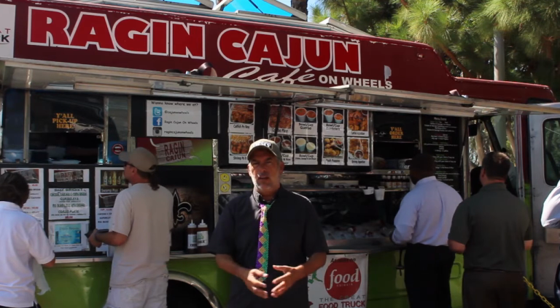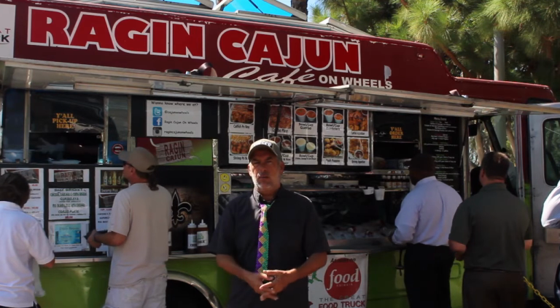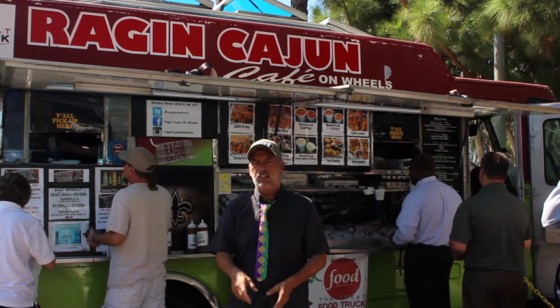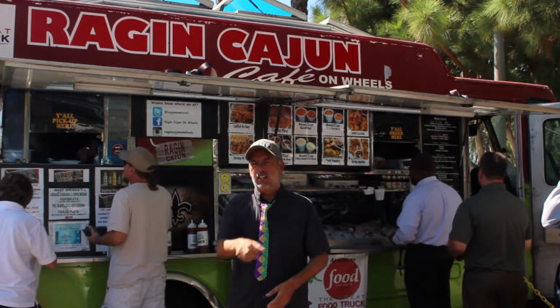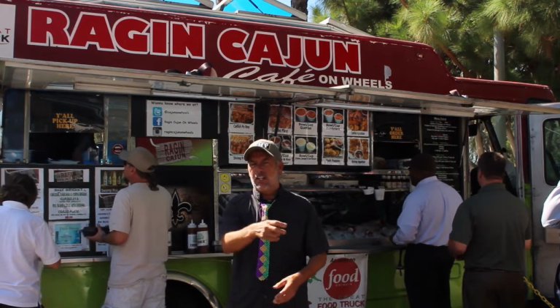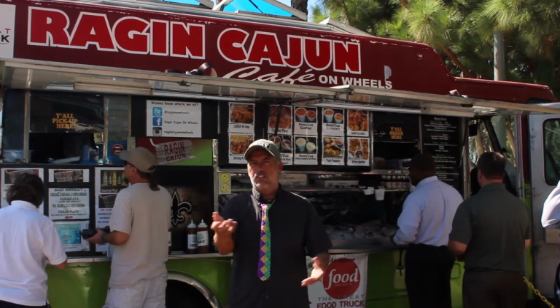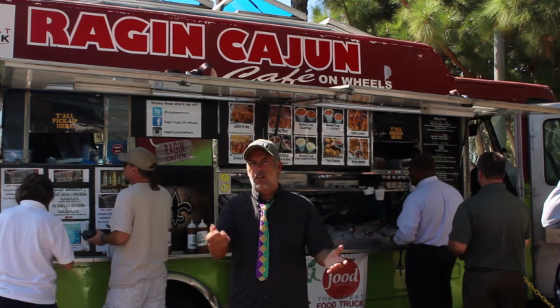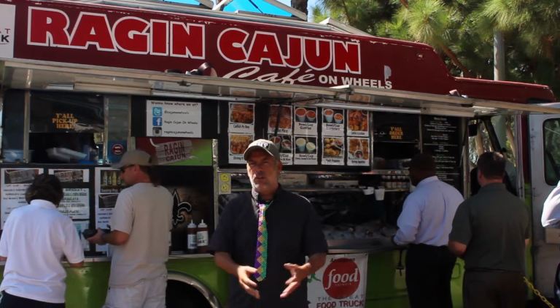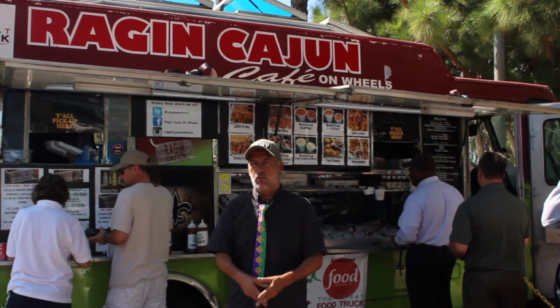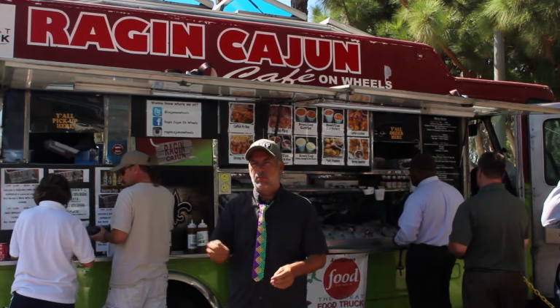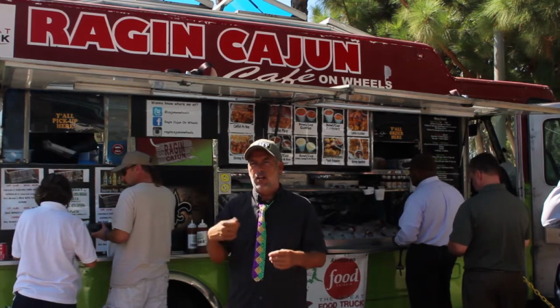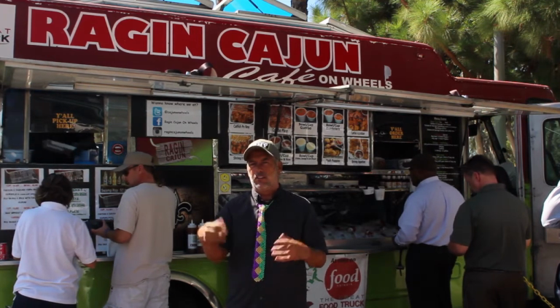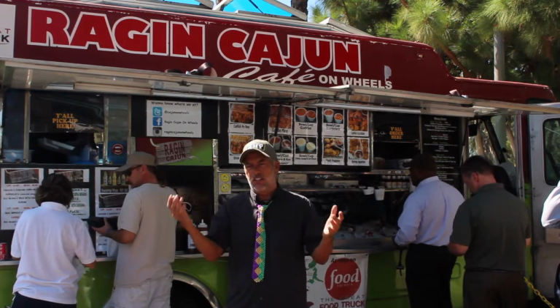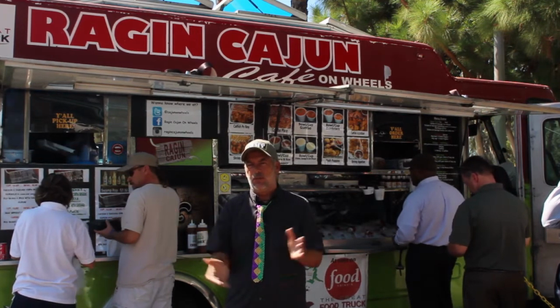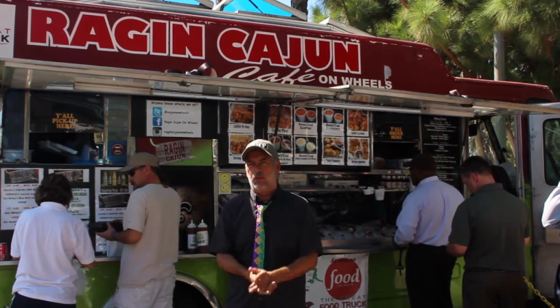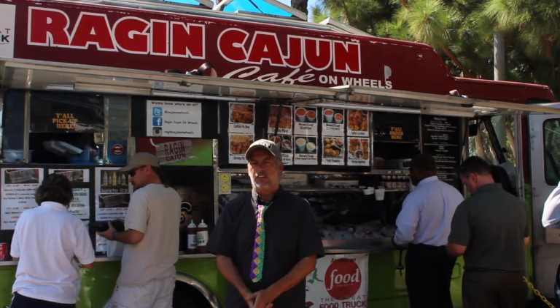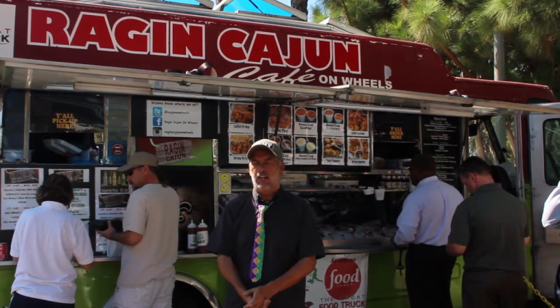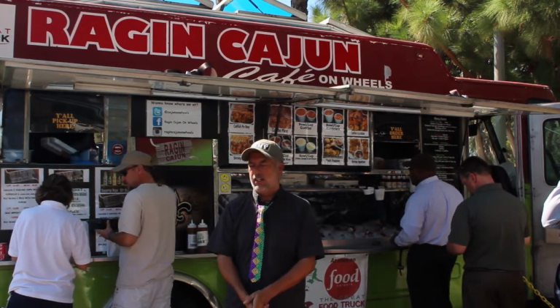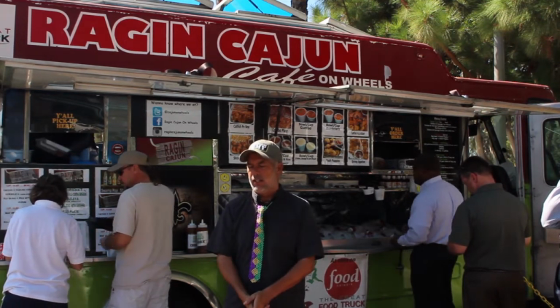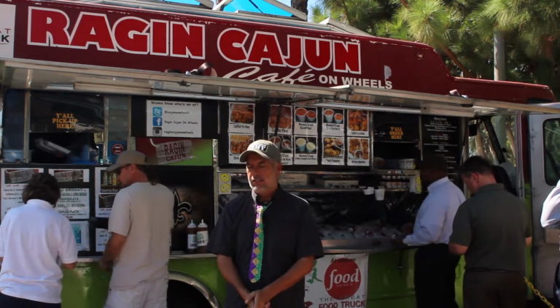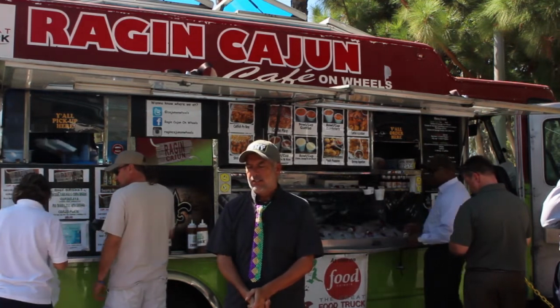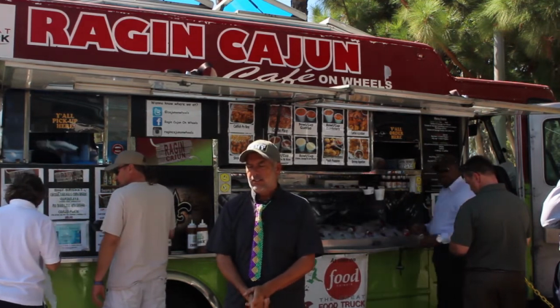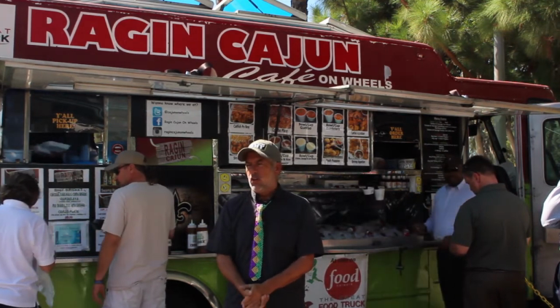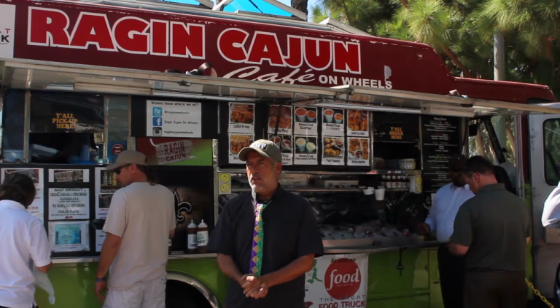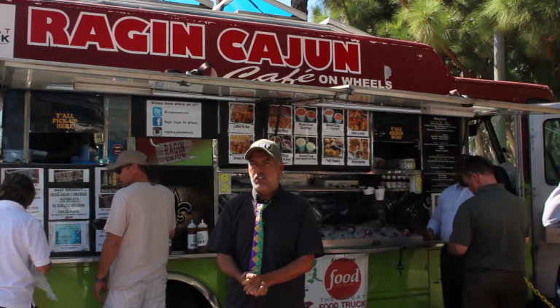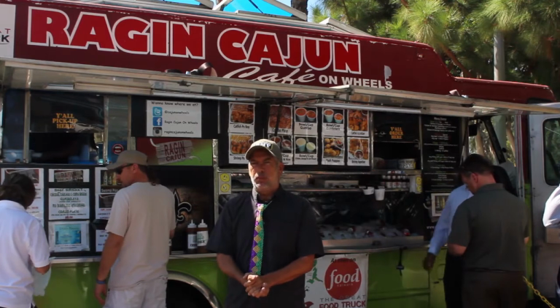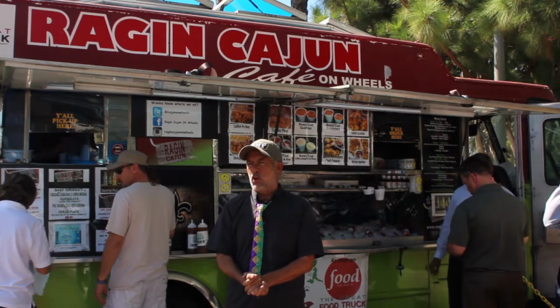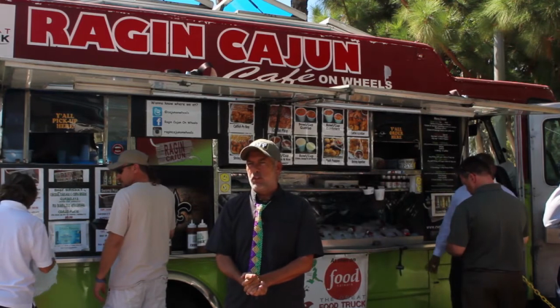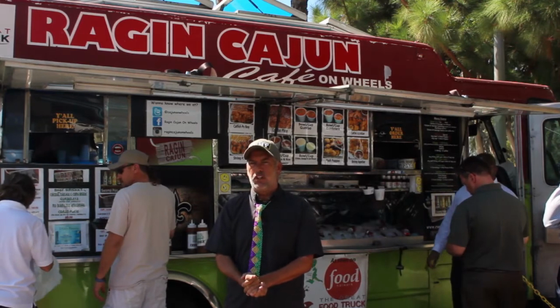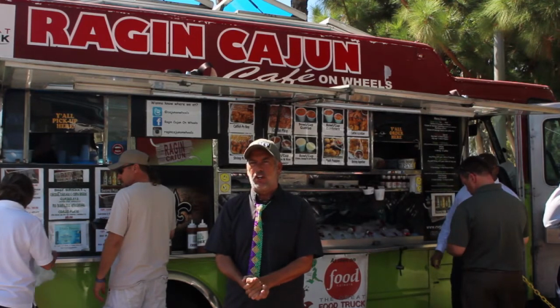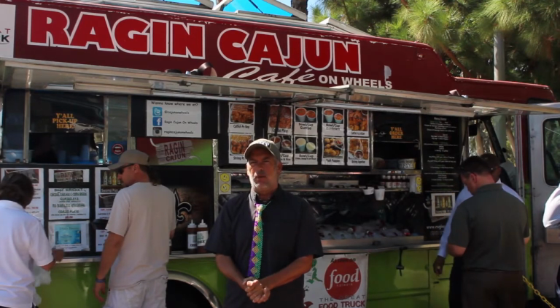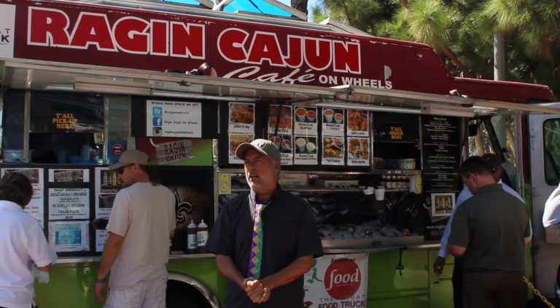What I do is I give tasters of my food, and once people have a taste of my food, it's like going fishing. You put the worm on the hook, you're going to get a bite.